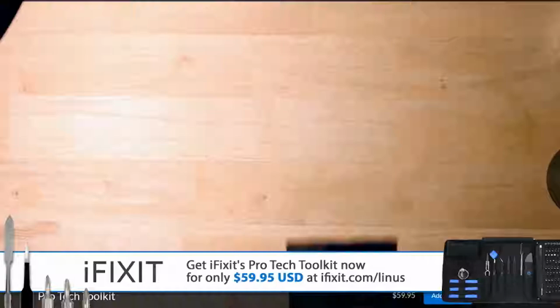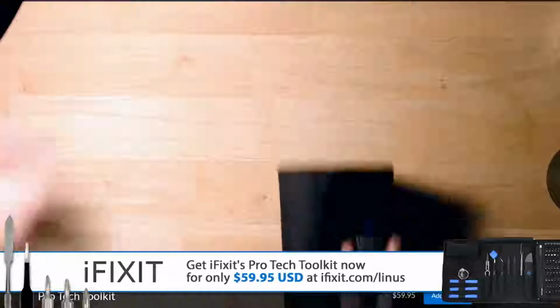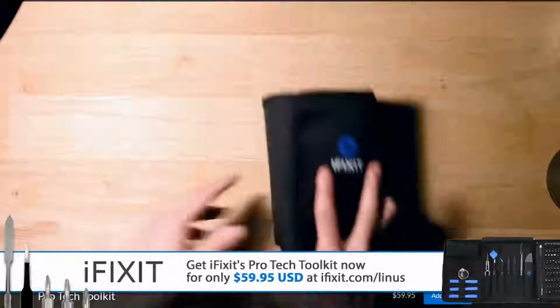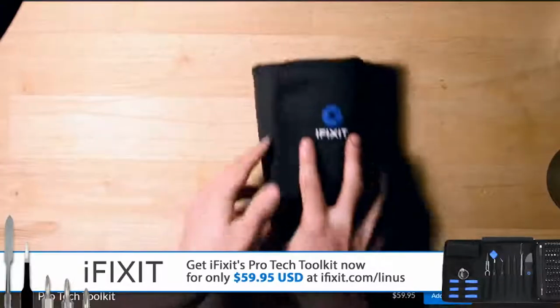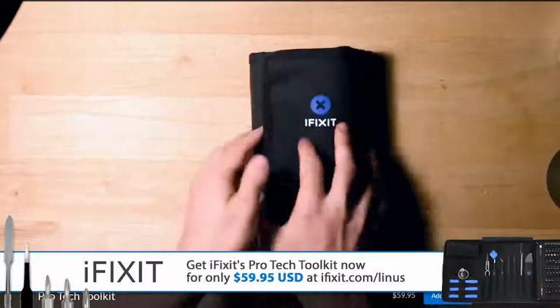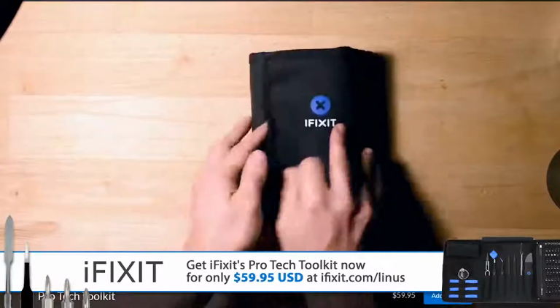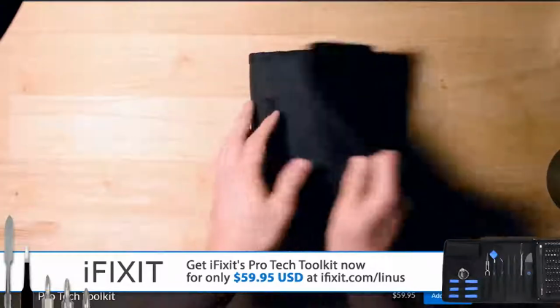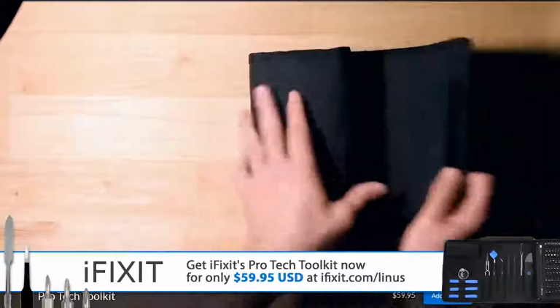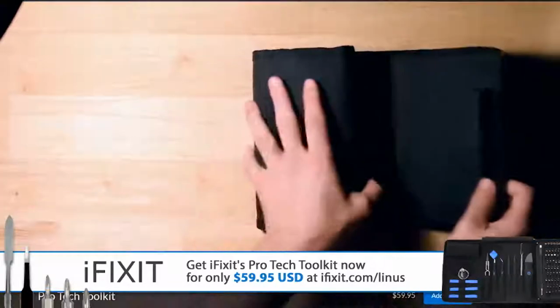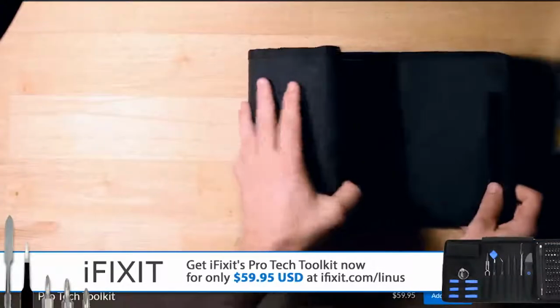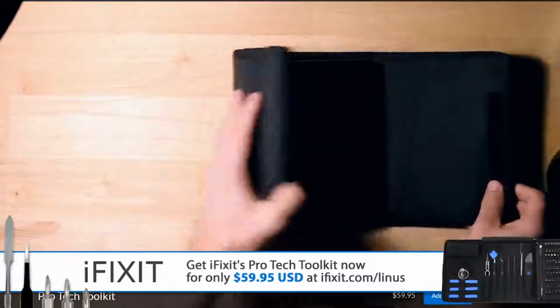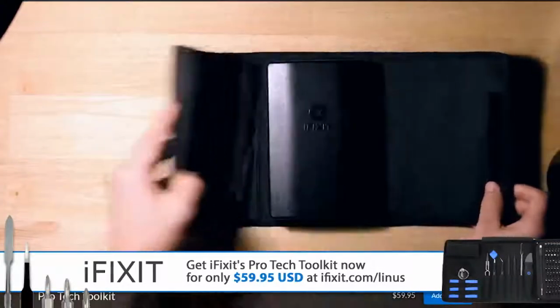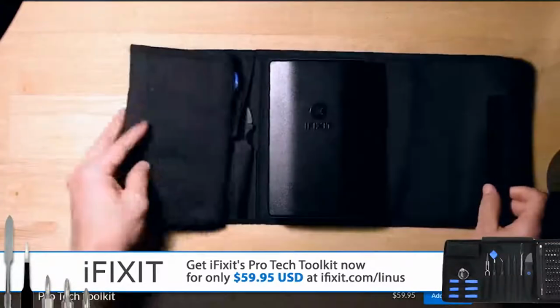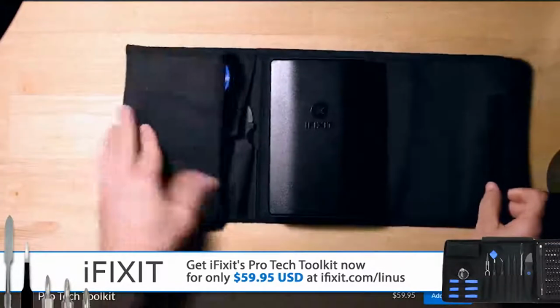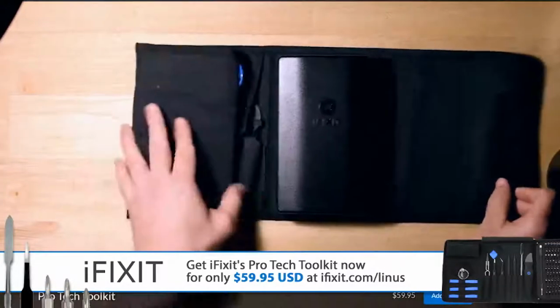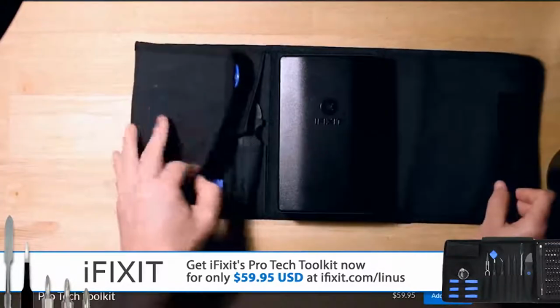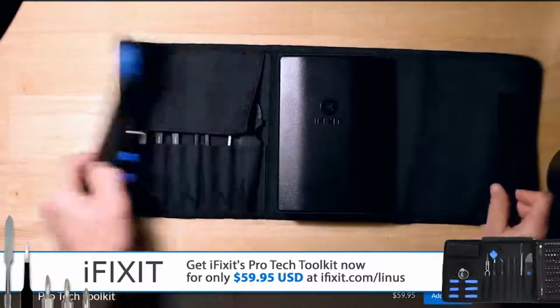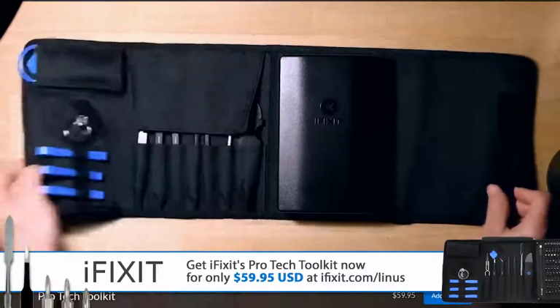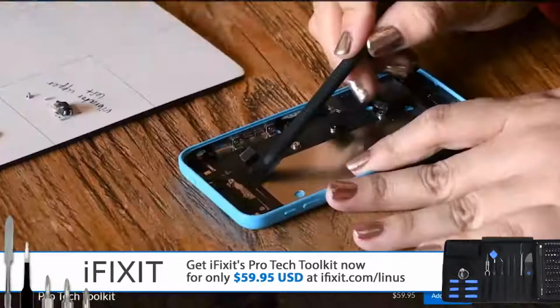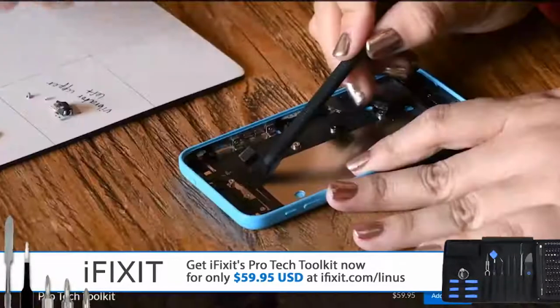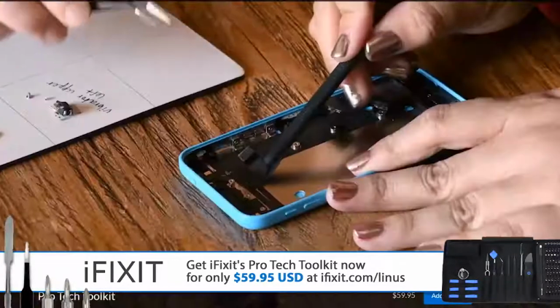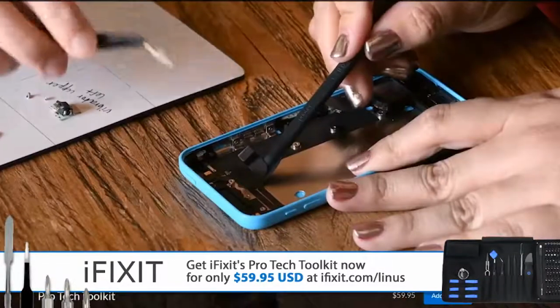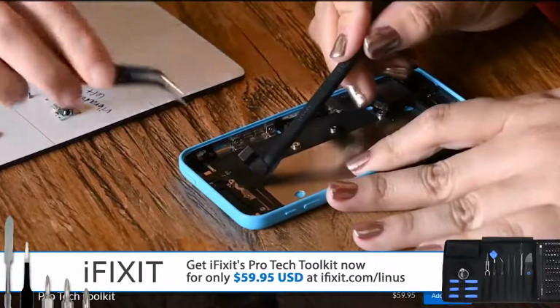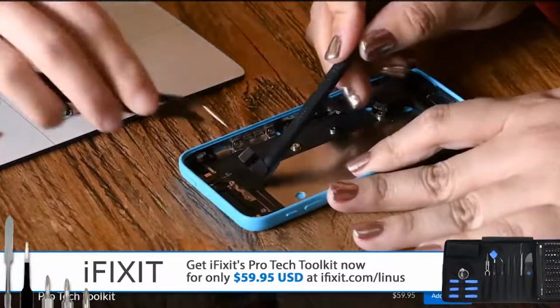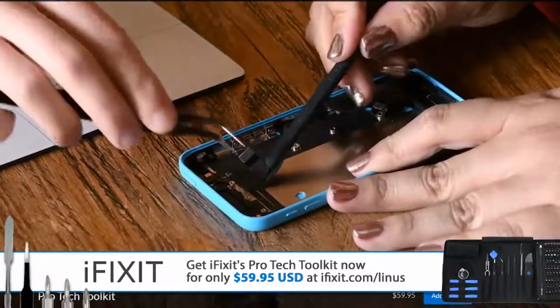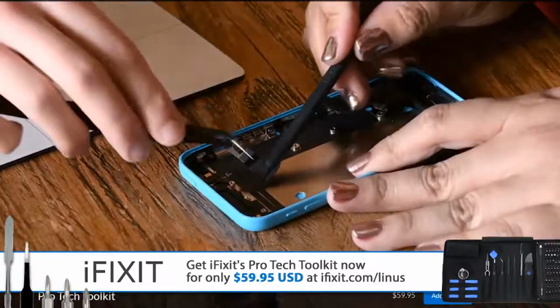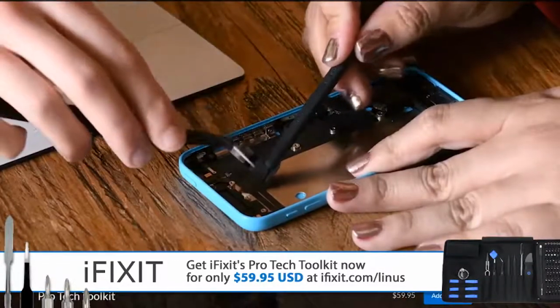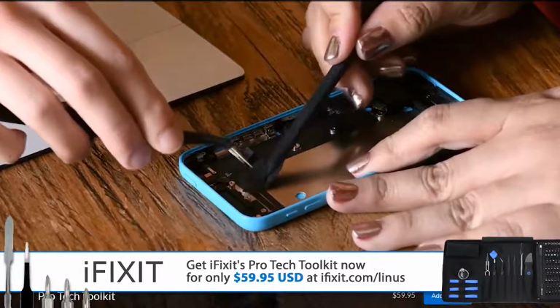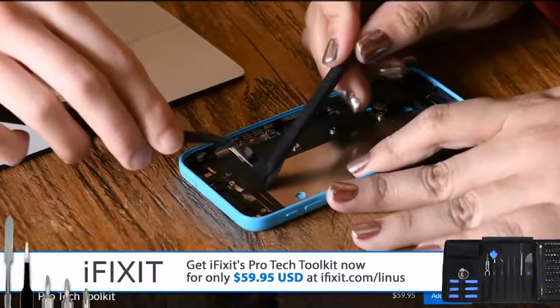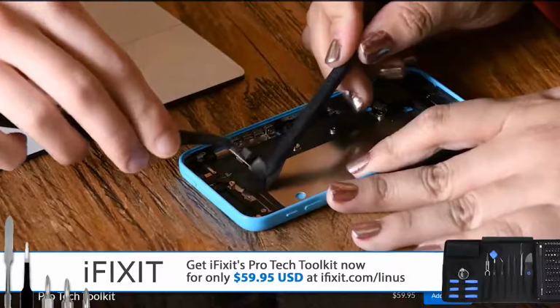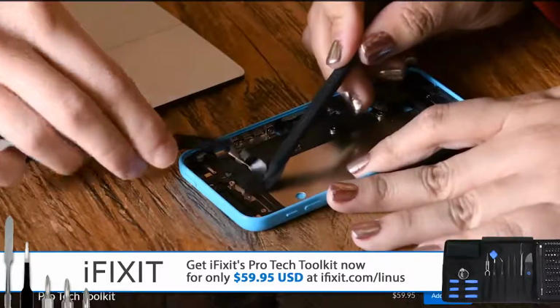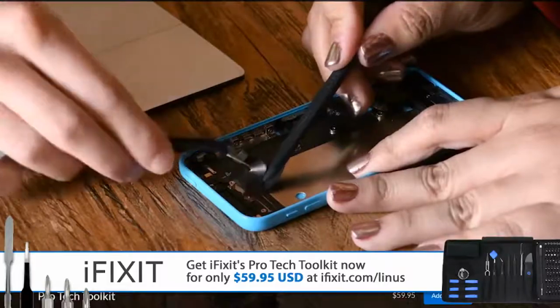Thanks to iFixit for sponsoring this video. Check out their Pro-Tech Toolkit at ifixit.com/Linus.